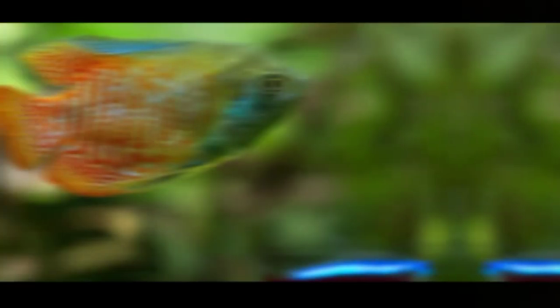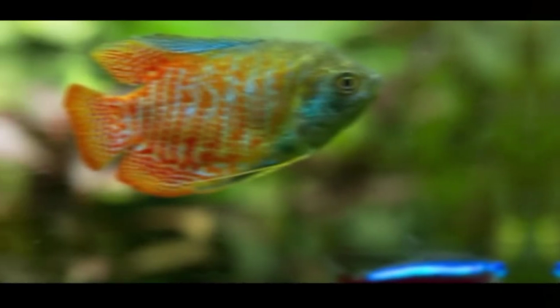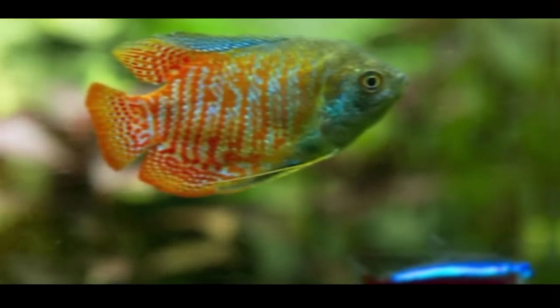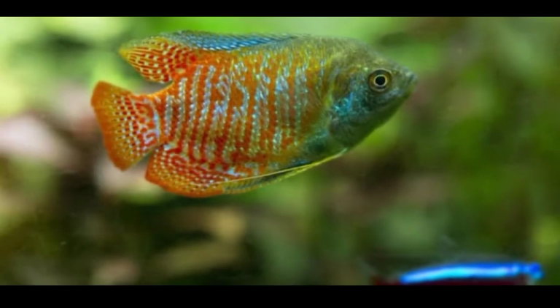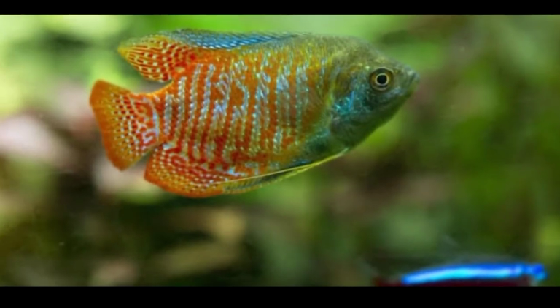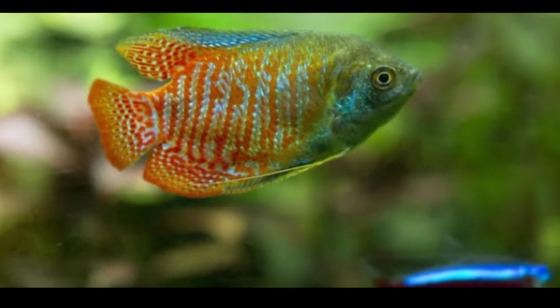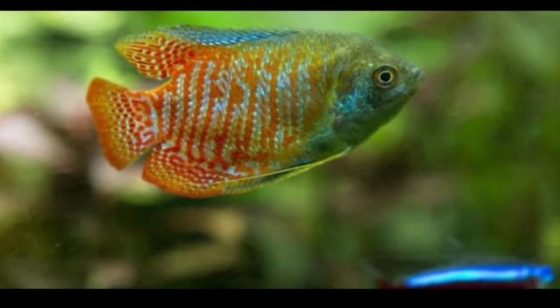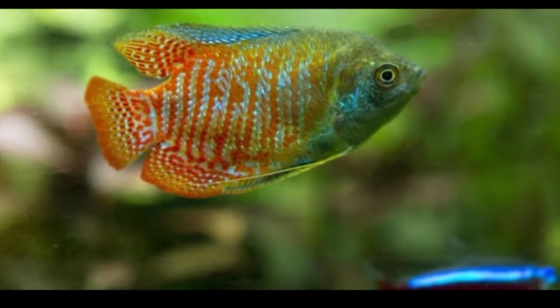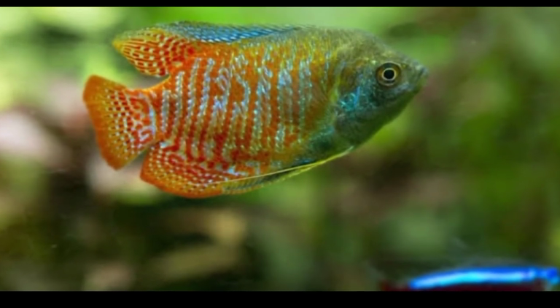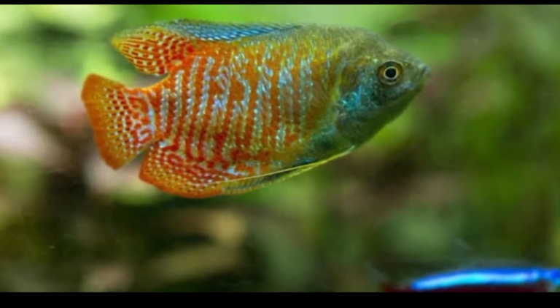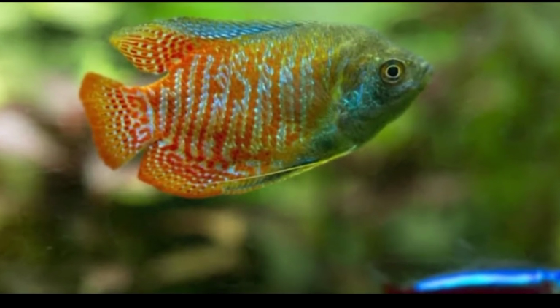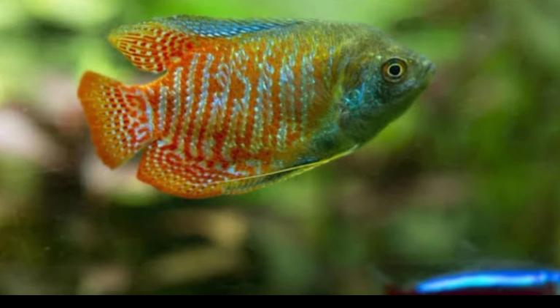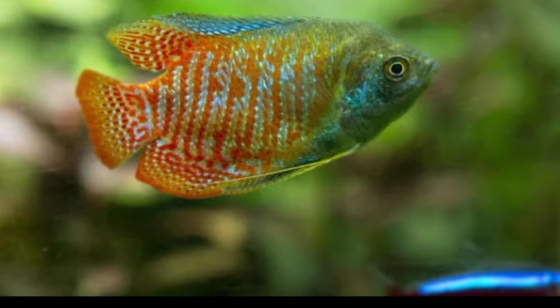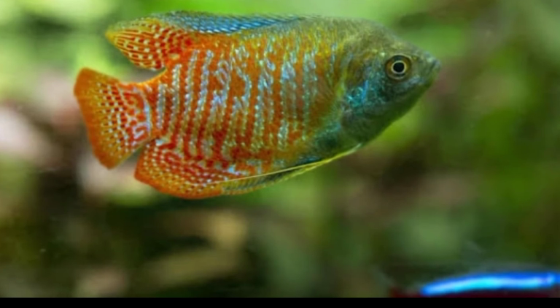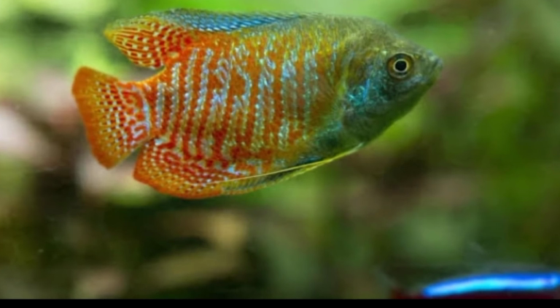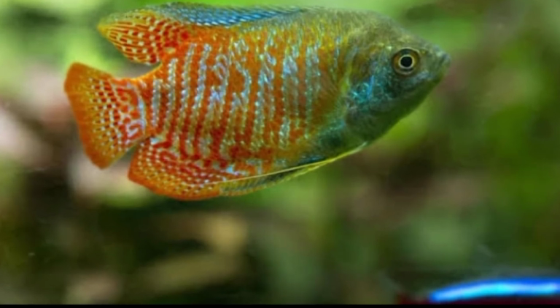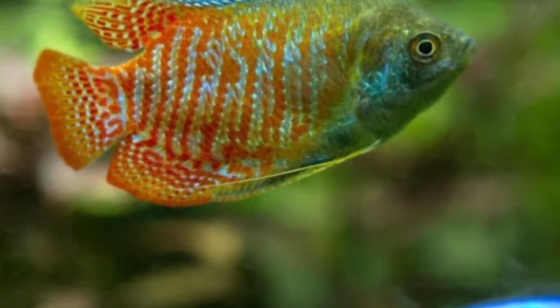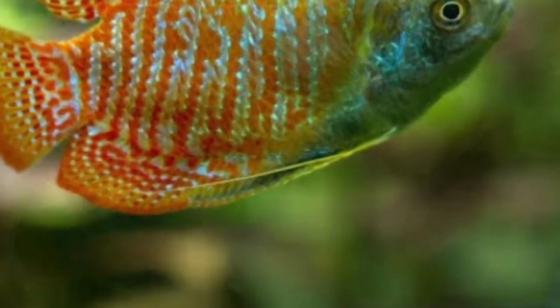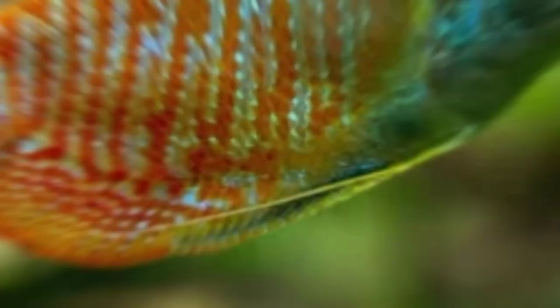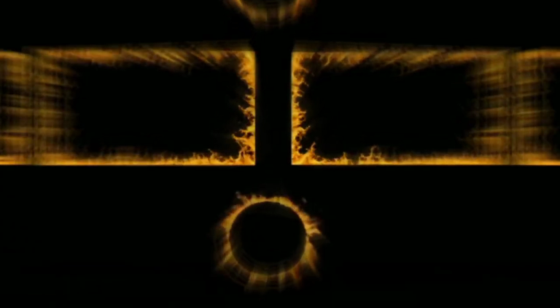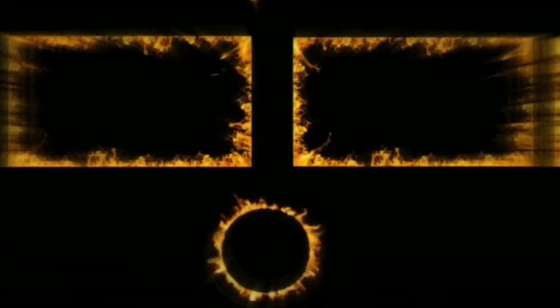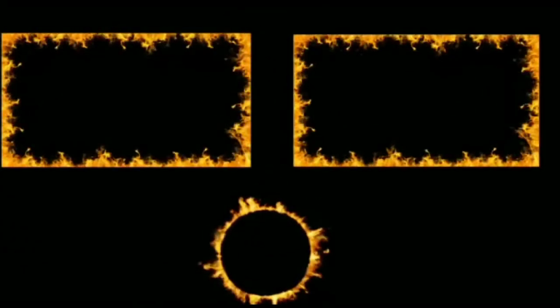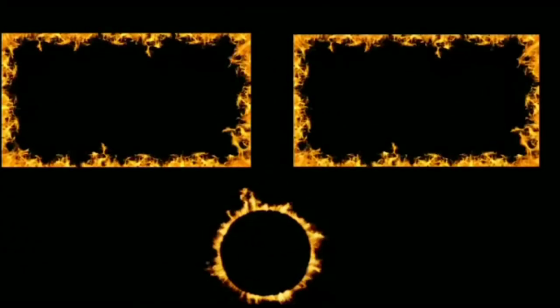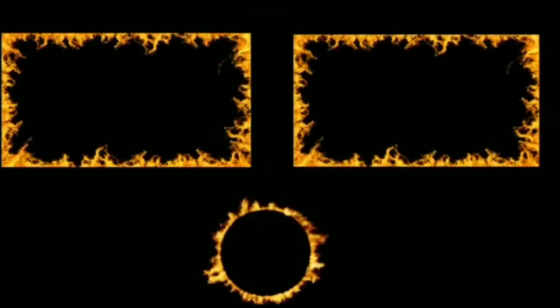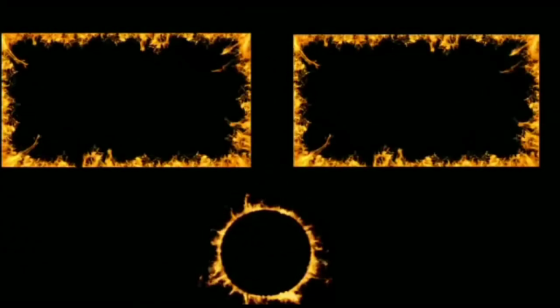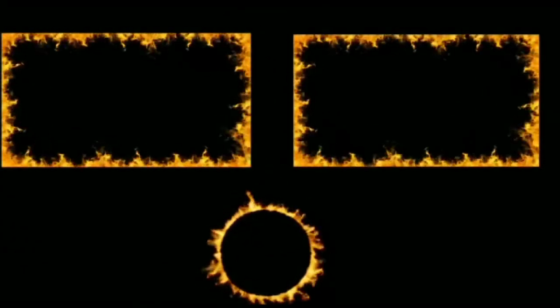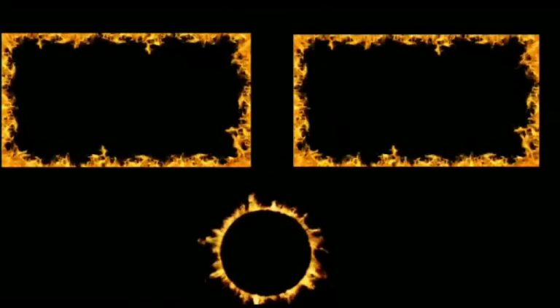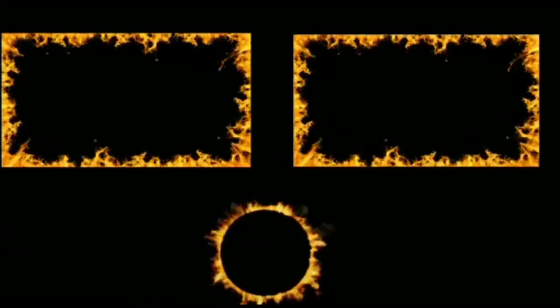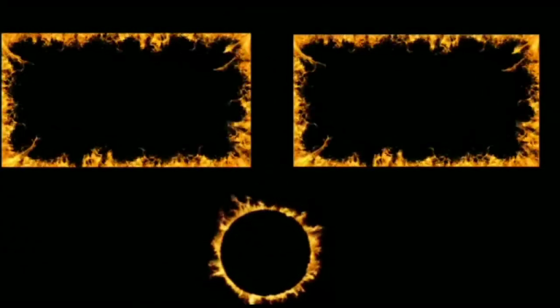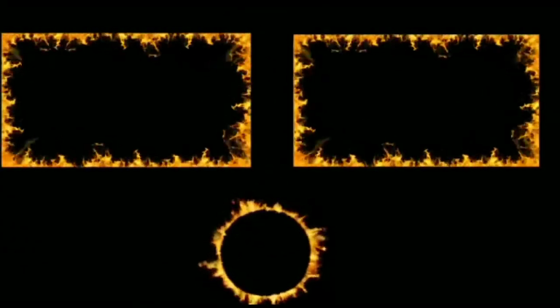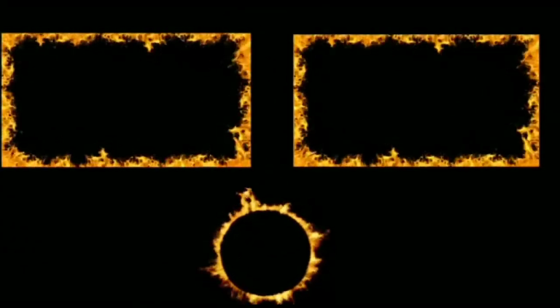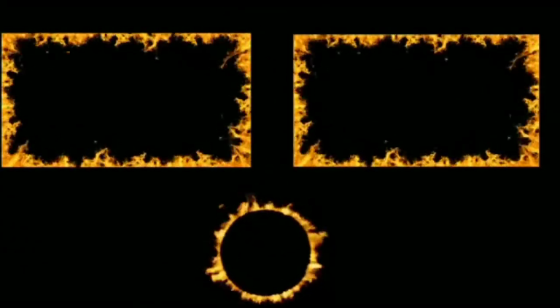So these are all the information regarding the tankmates for your killifish. I hope this video will help you. More videos are coming soon, so please stay tuned to my channel.